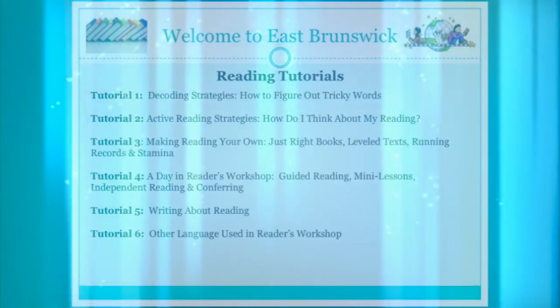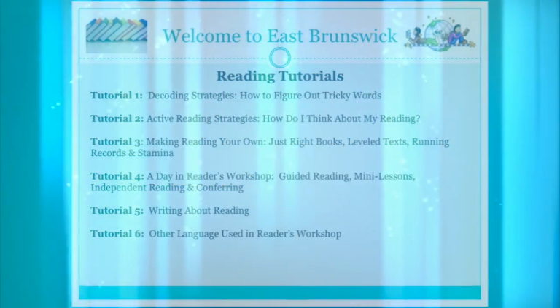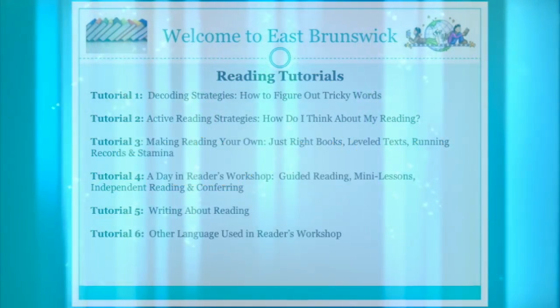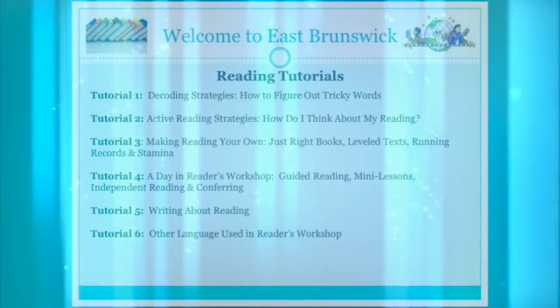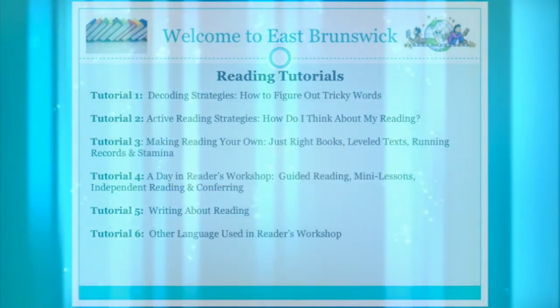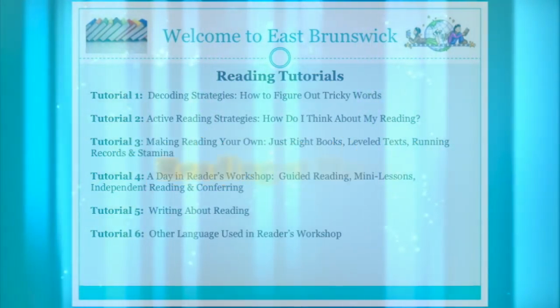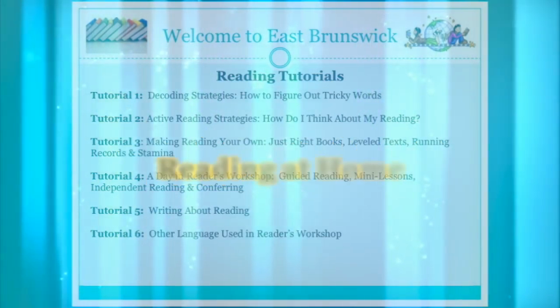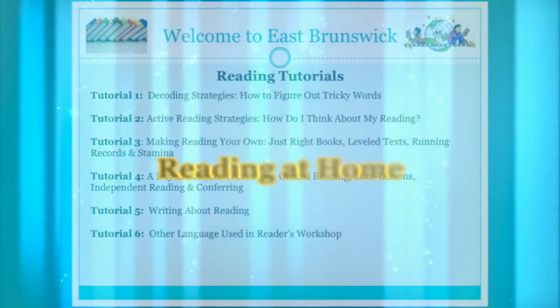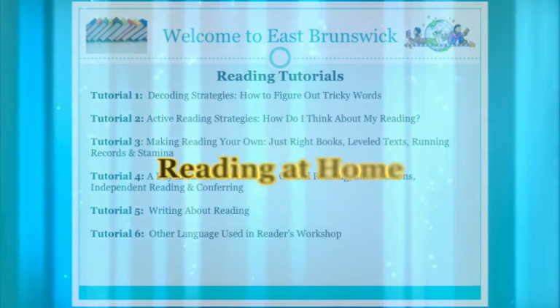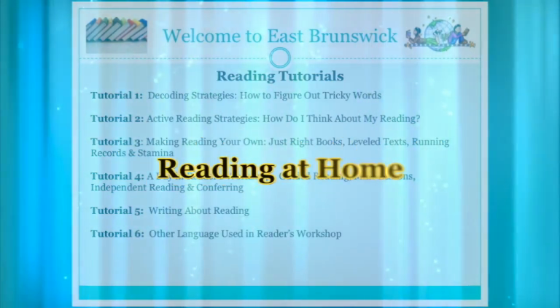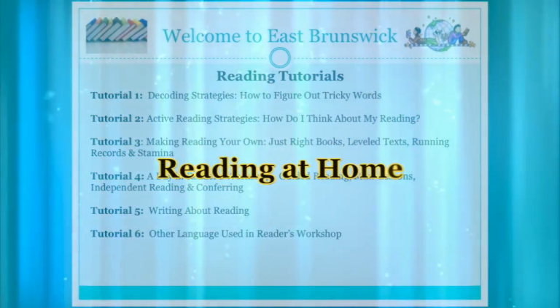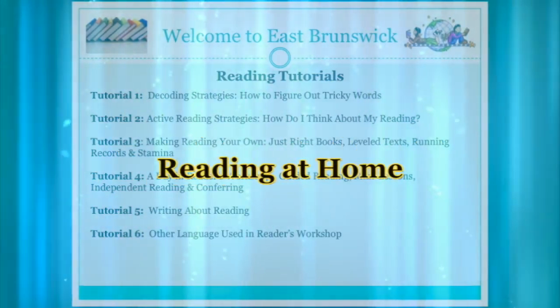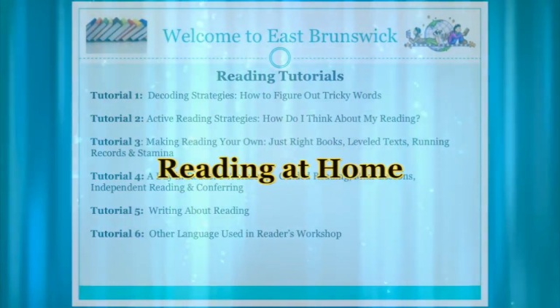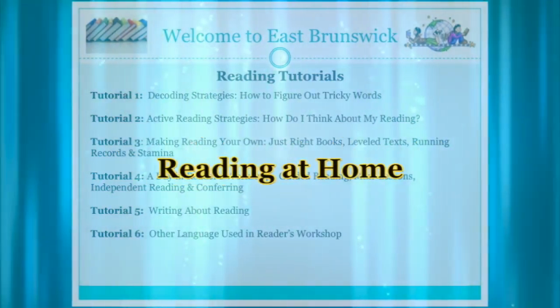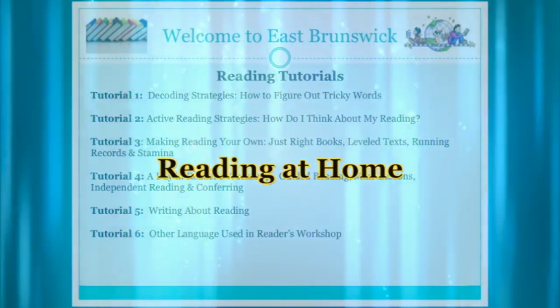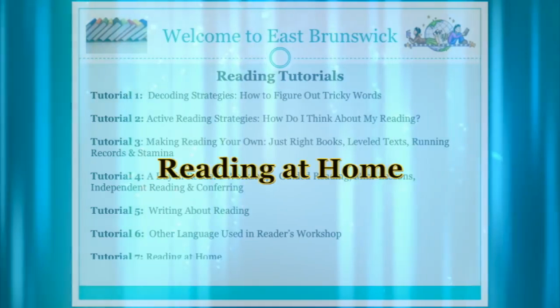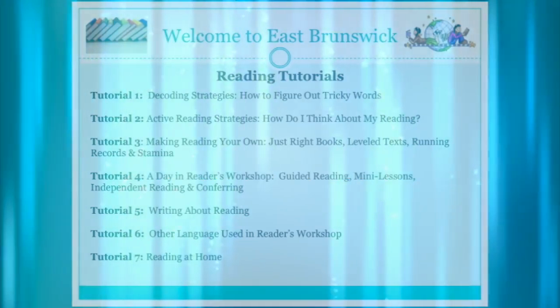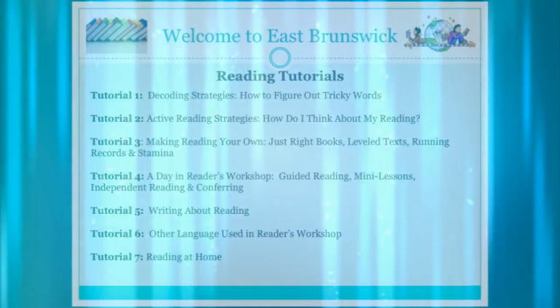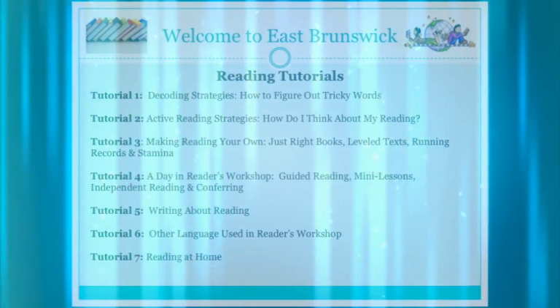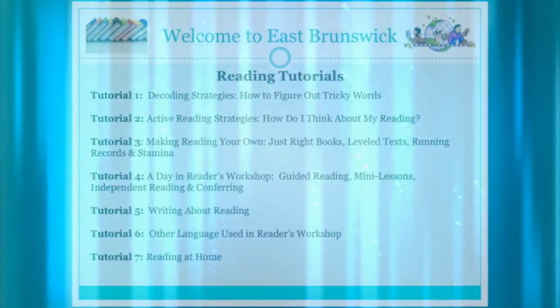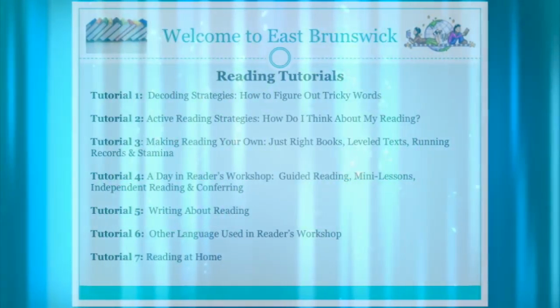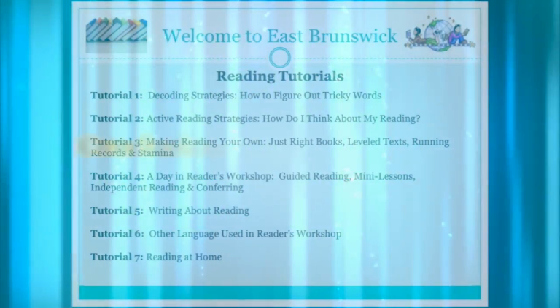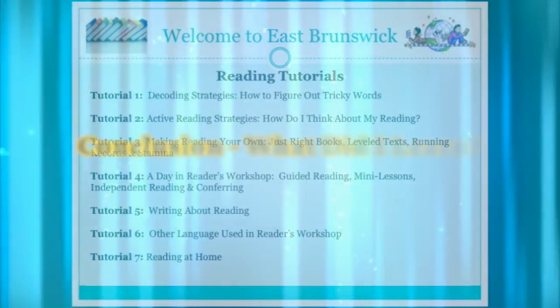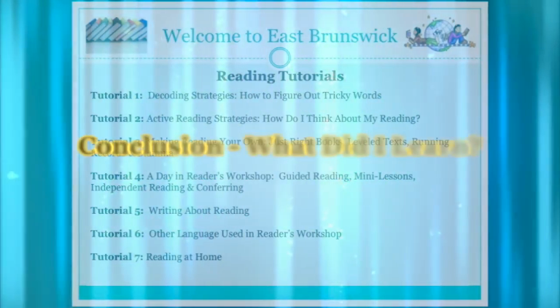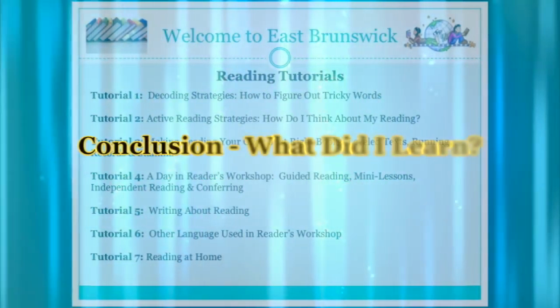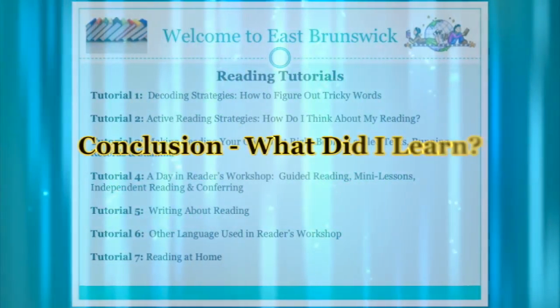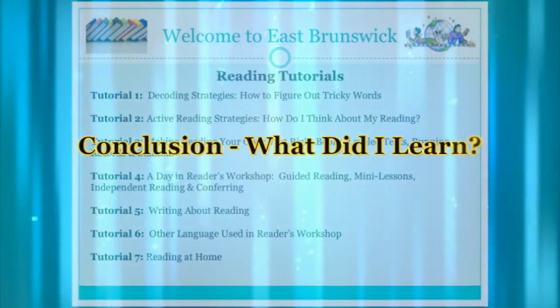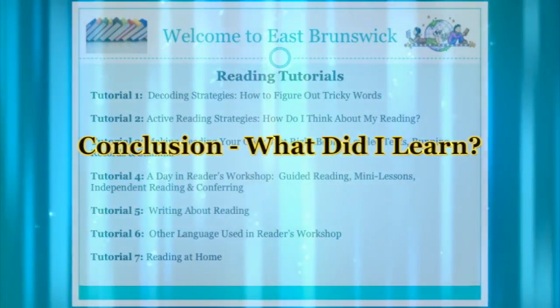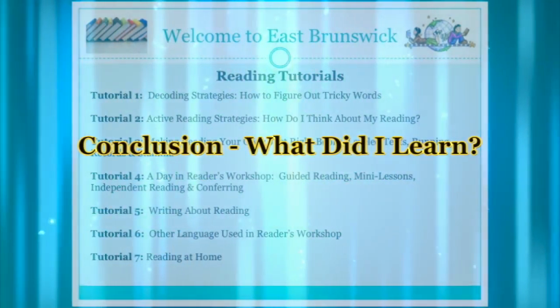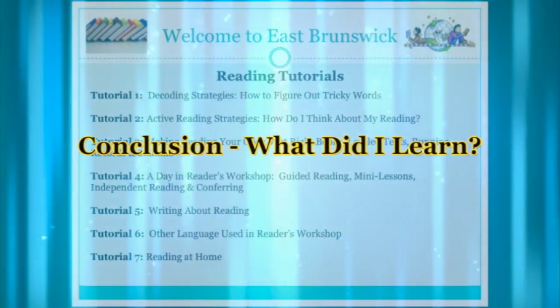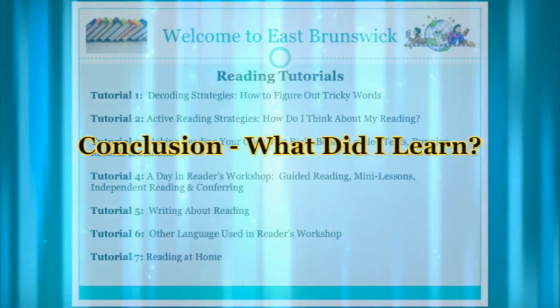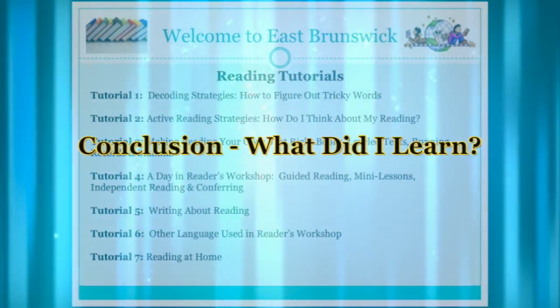Tutorial 7: Reading at Home. Tutorial 8: Conclusion — What Did I Learn?